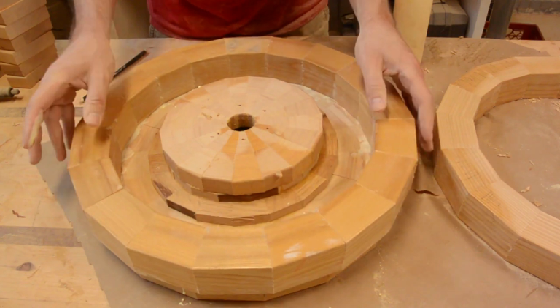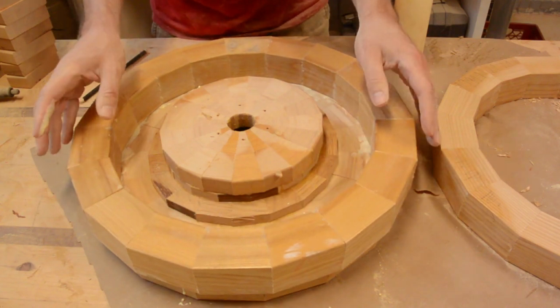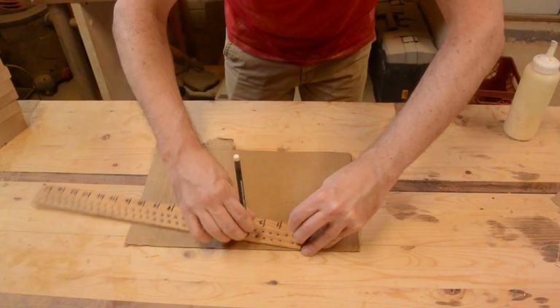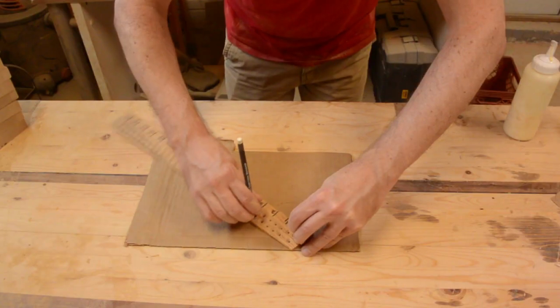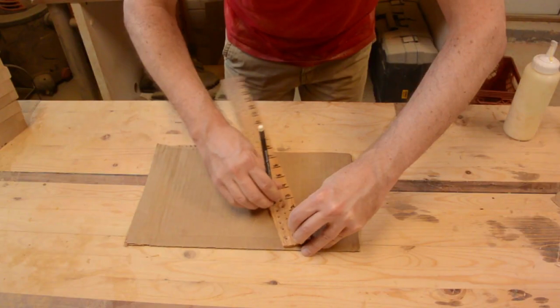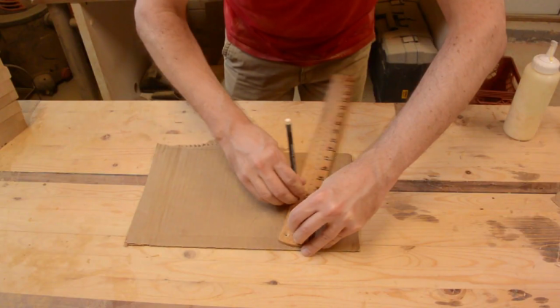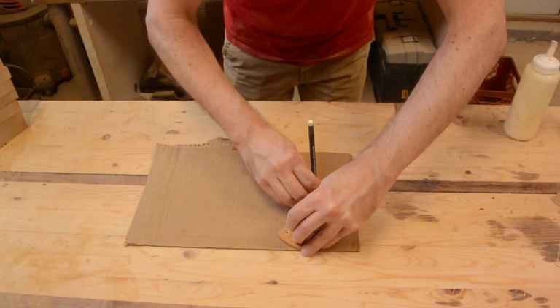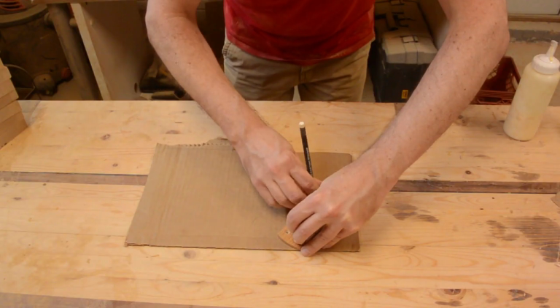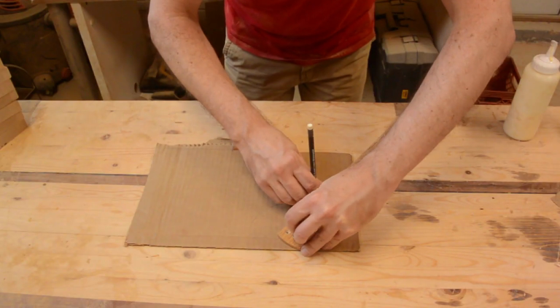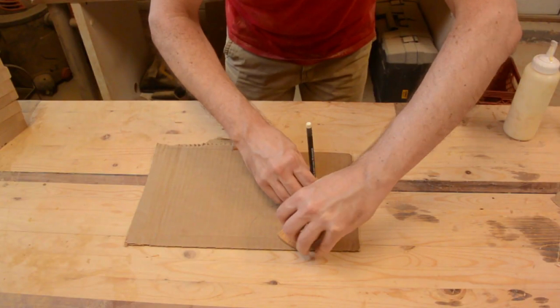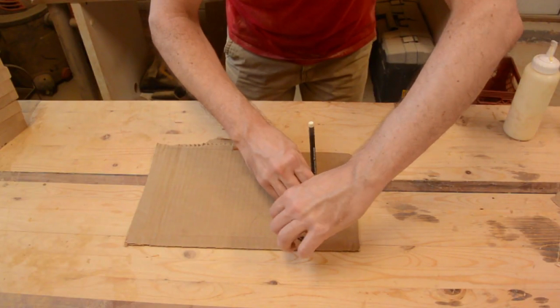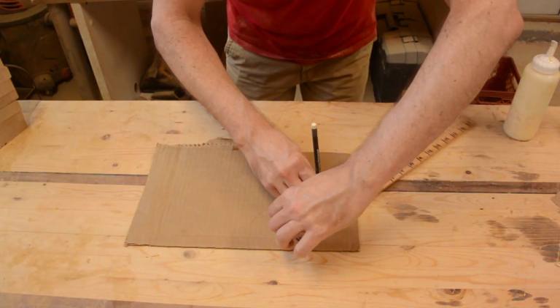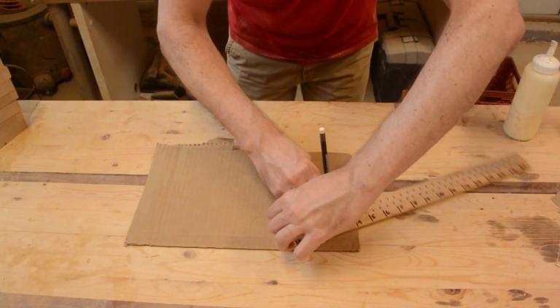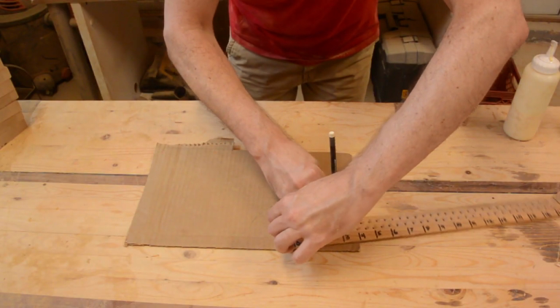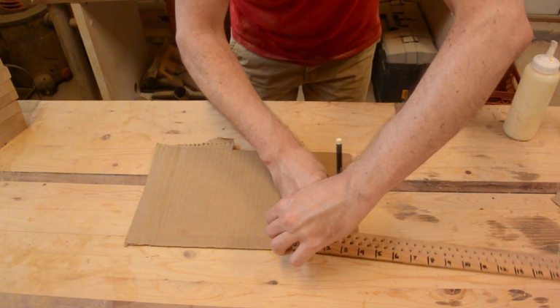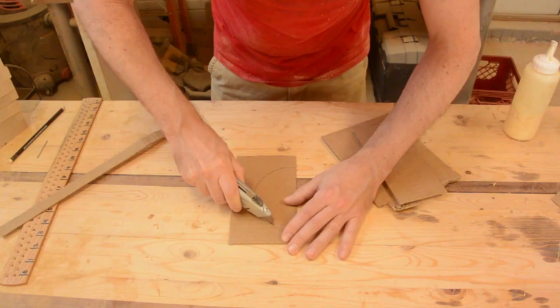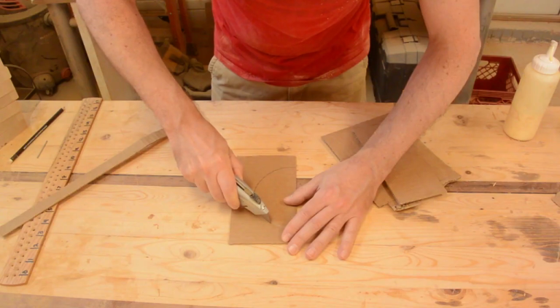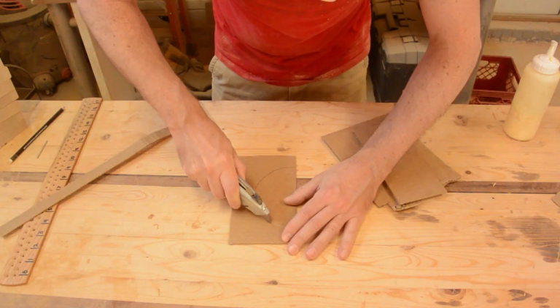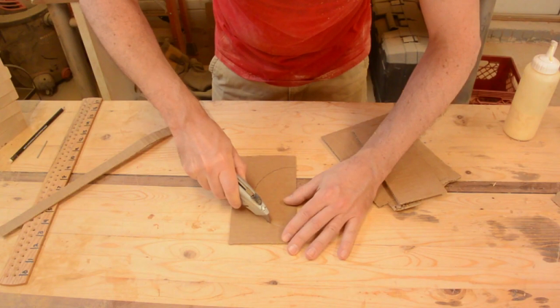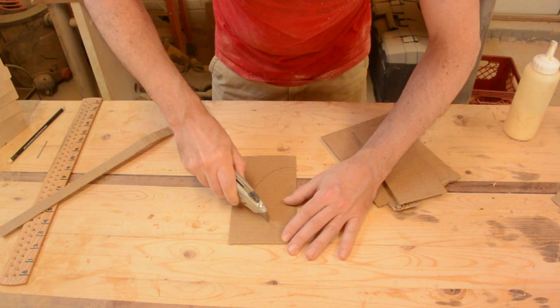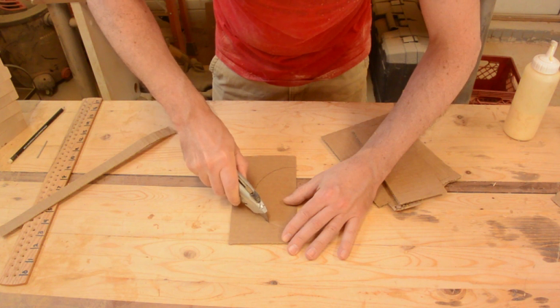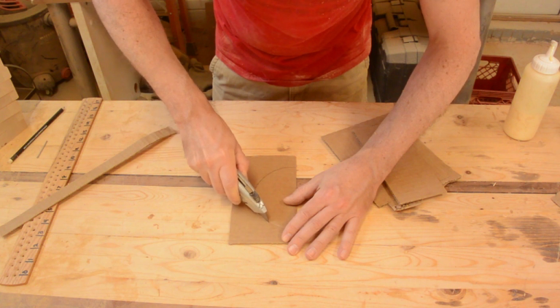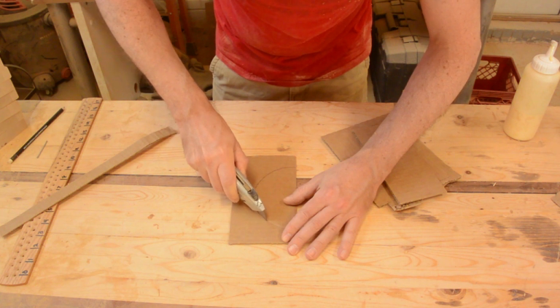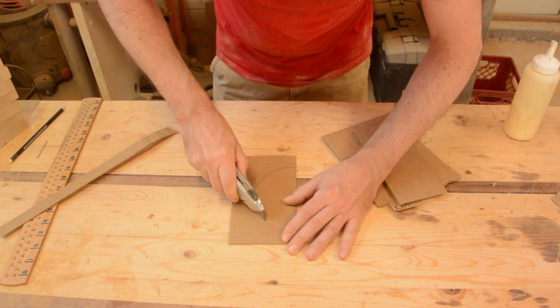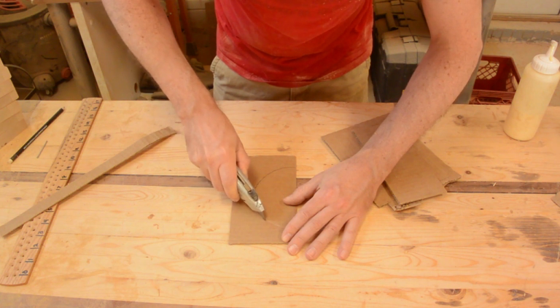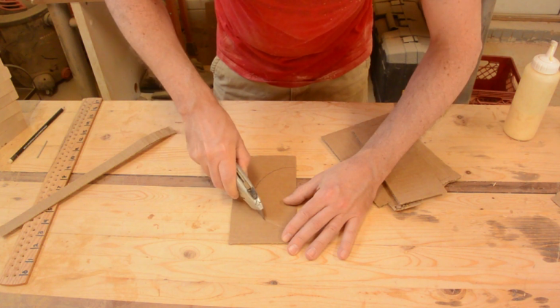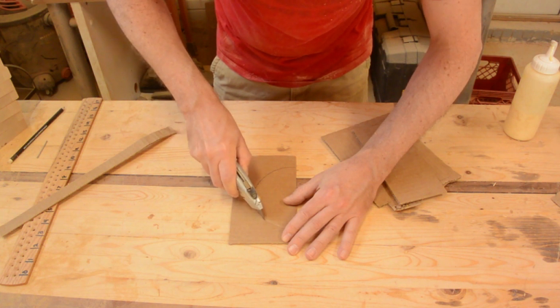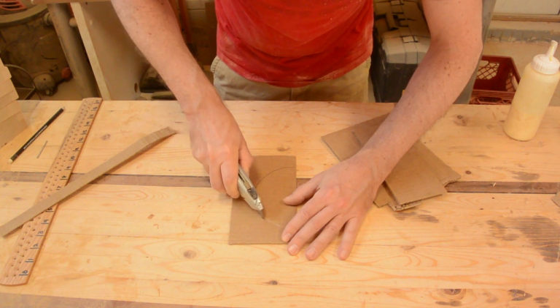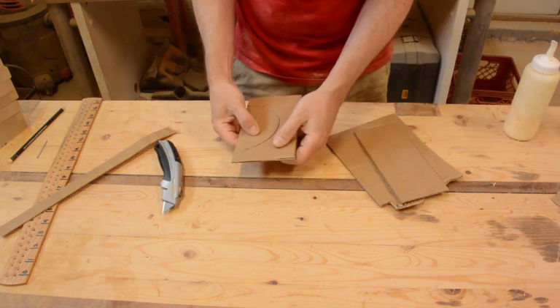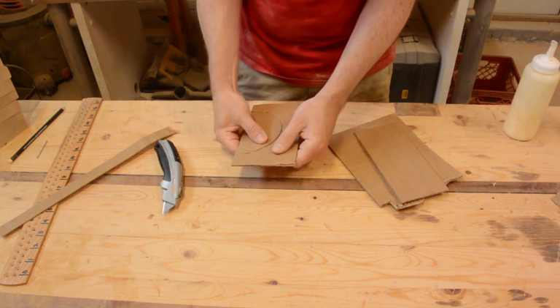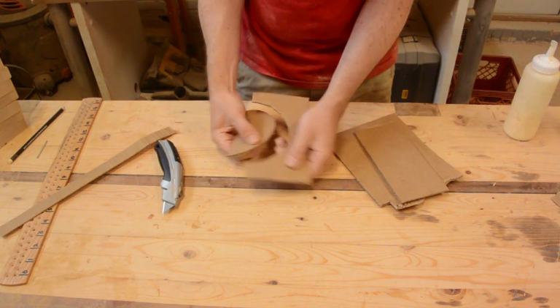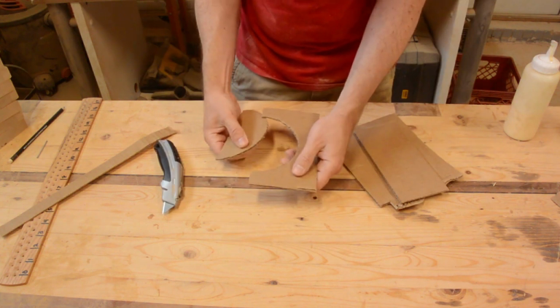I created a profile template from a piece of cardboard that represents the profile of my torus.